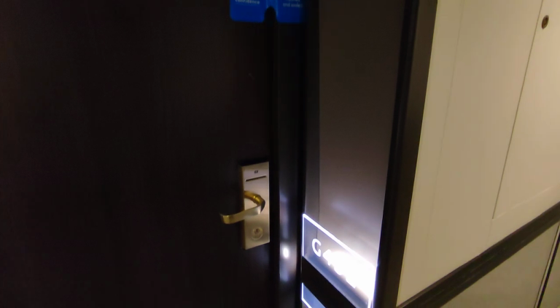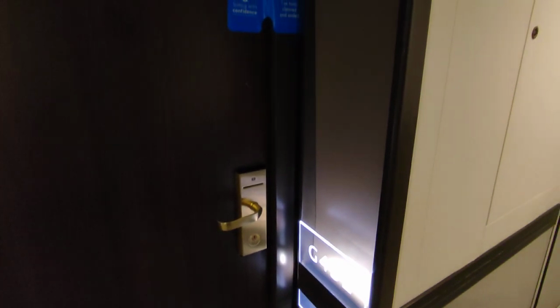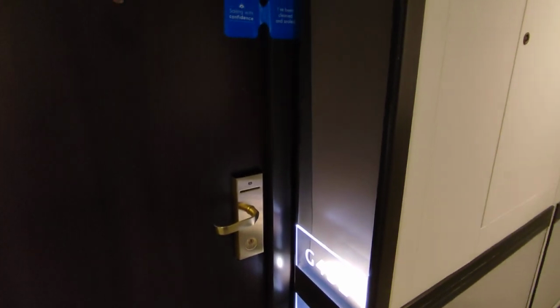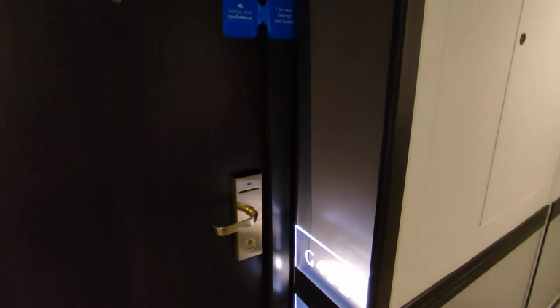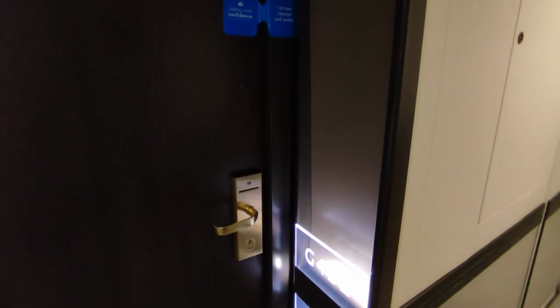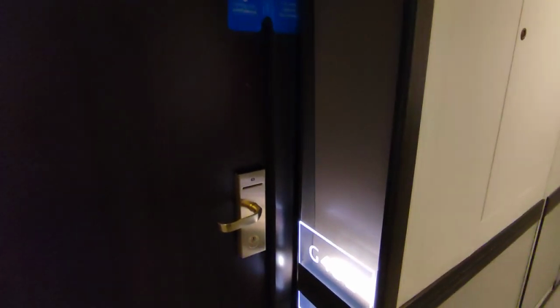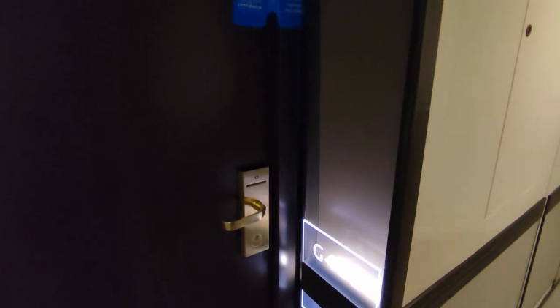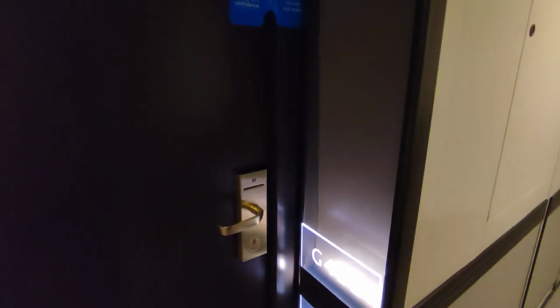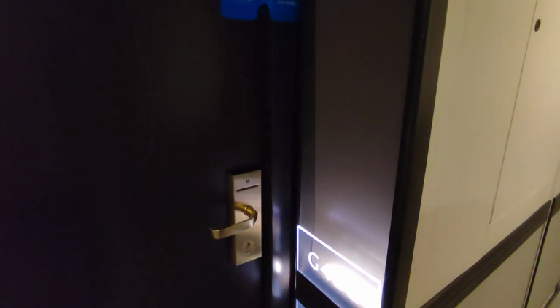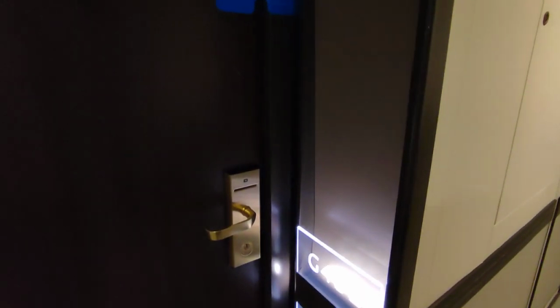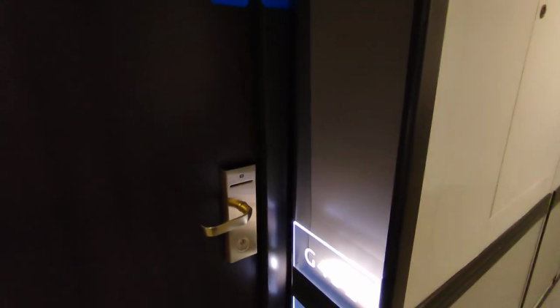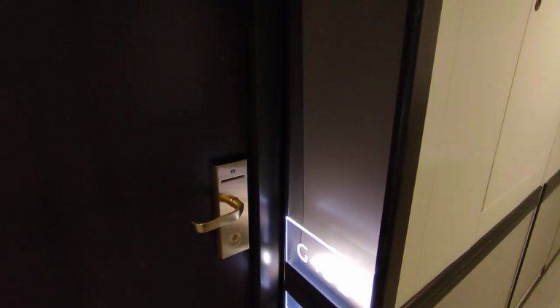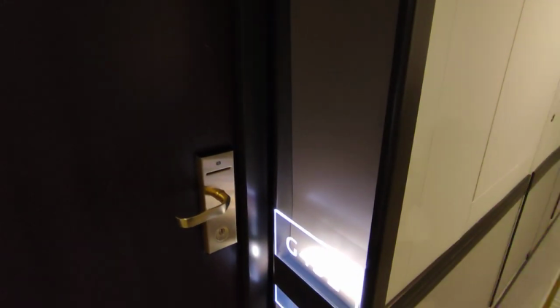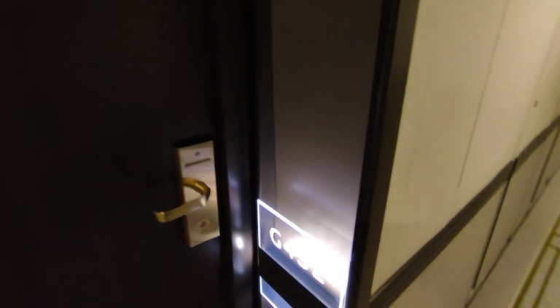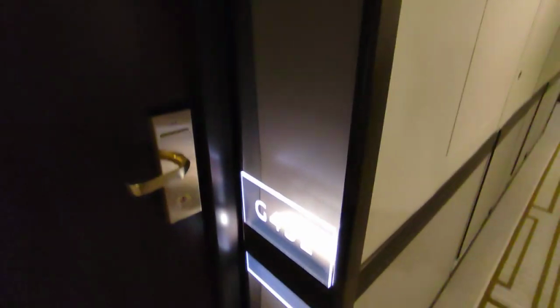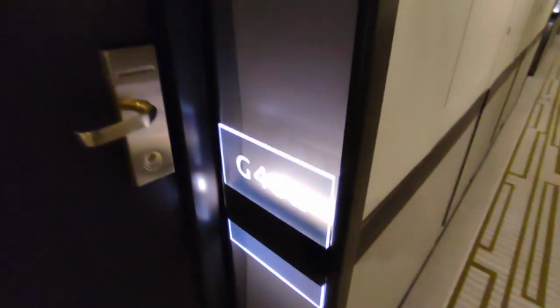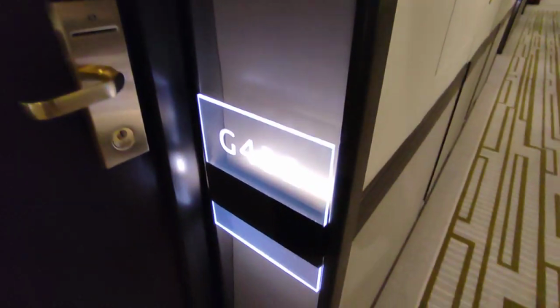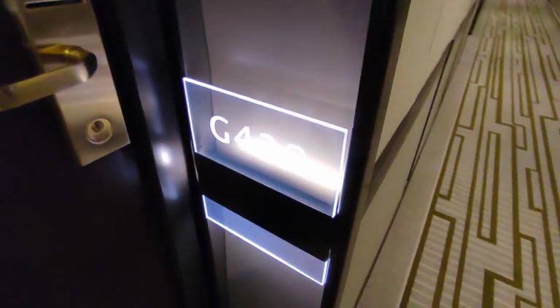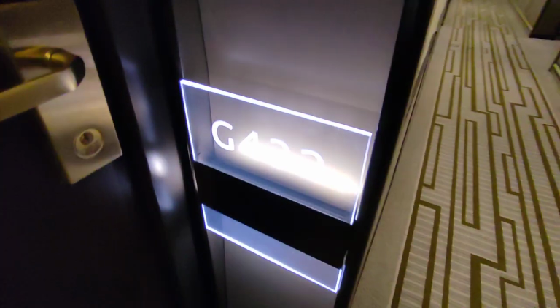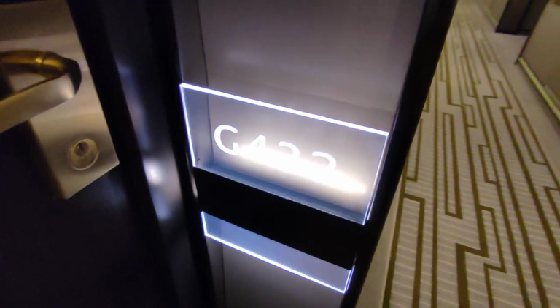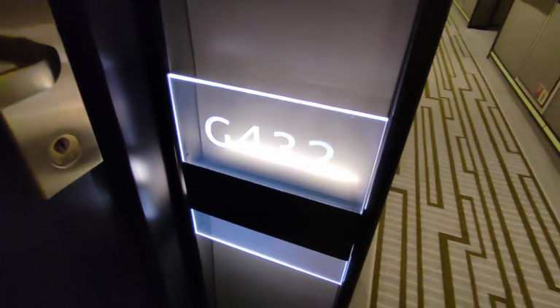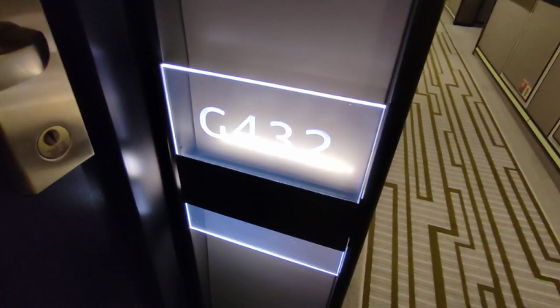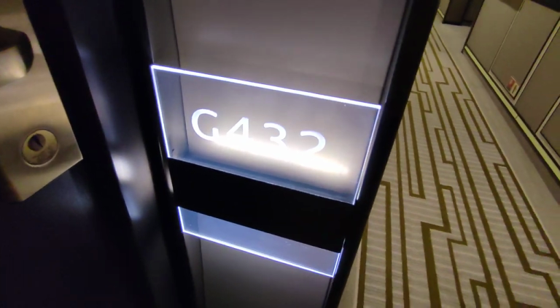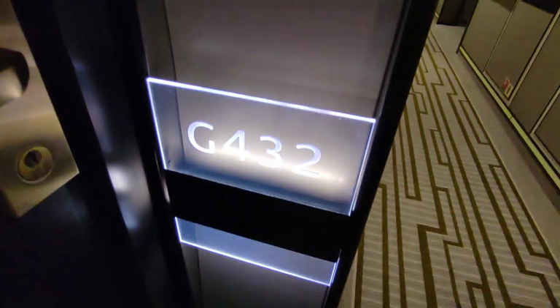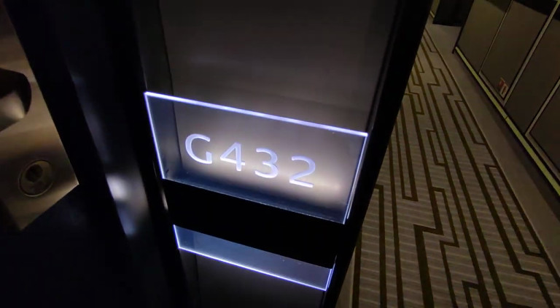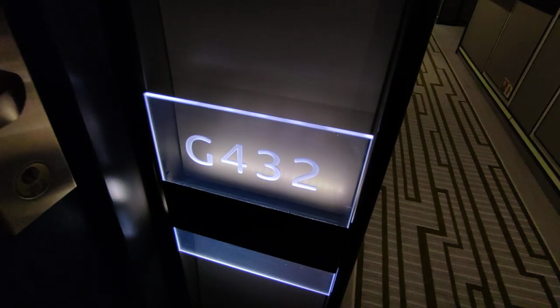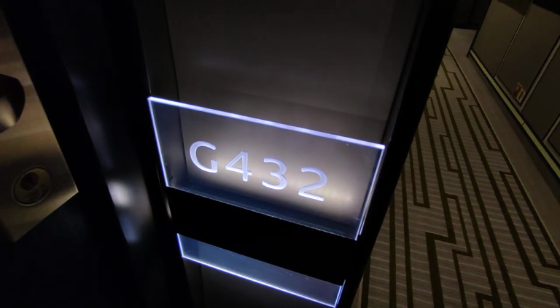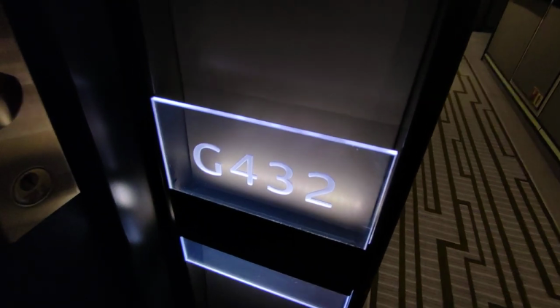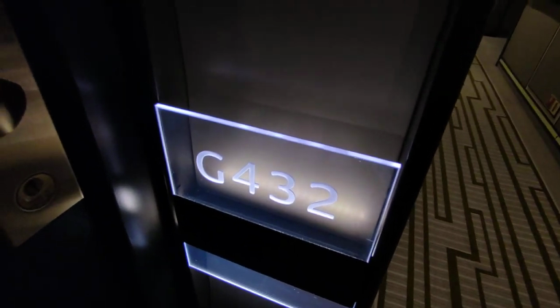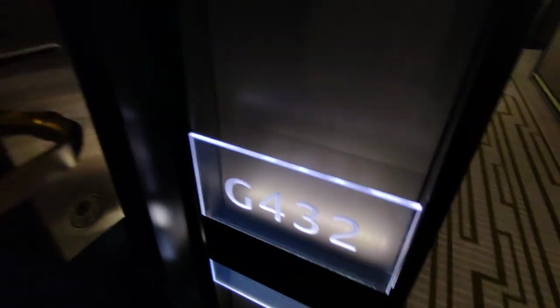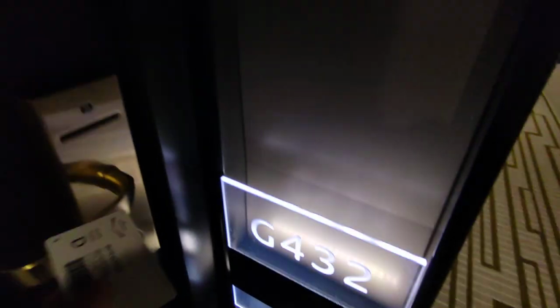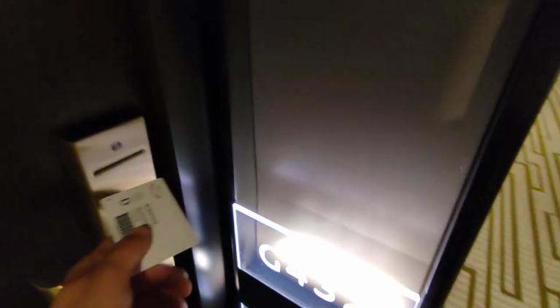This is a tour of cabin G432 on board Britannia. It's an obstructed view balcony cabin.